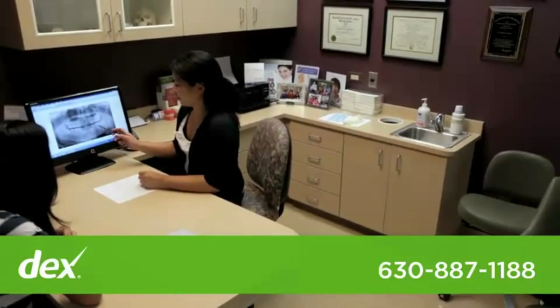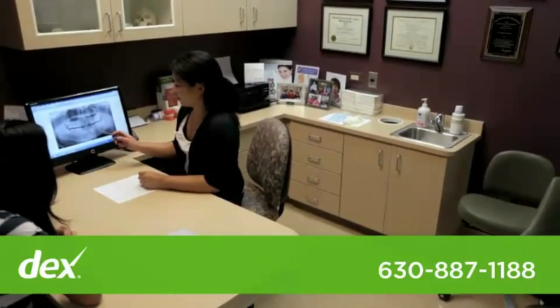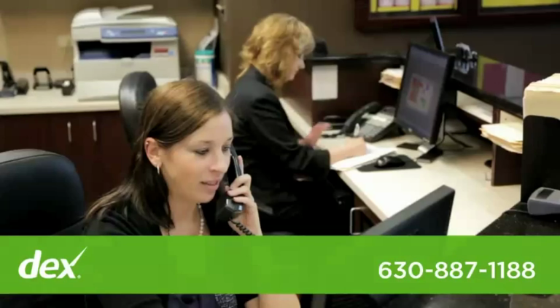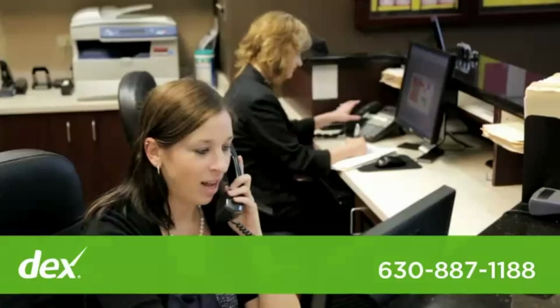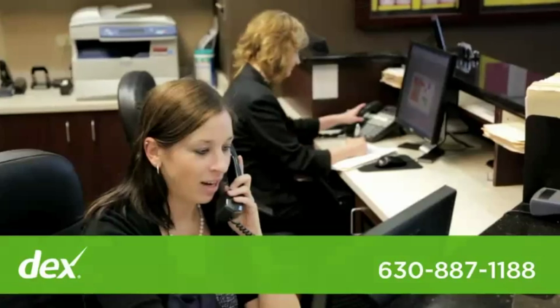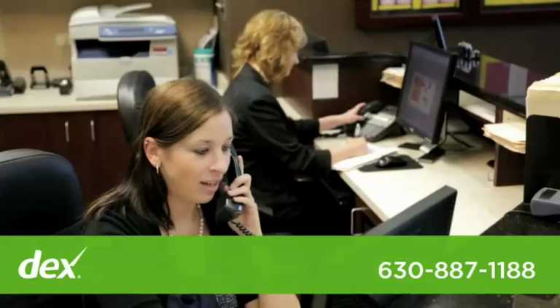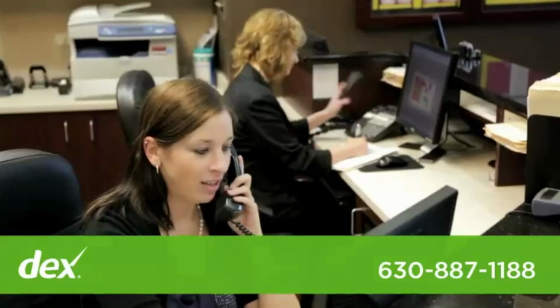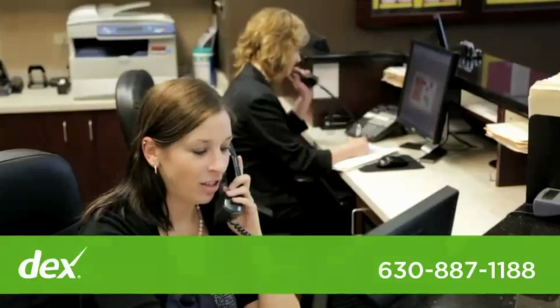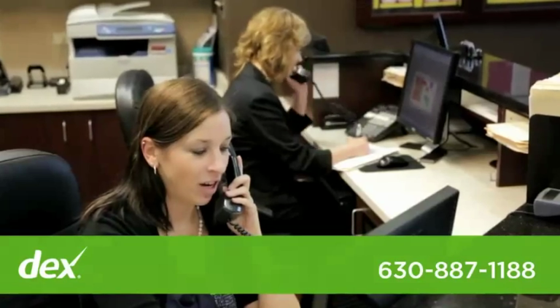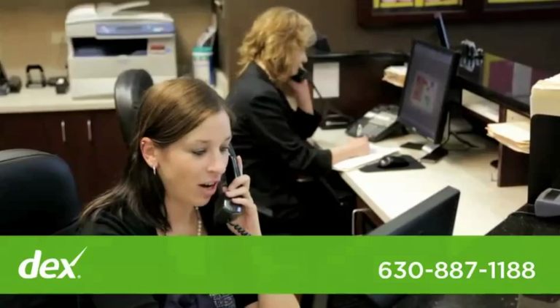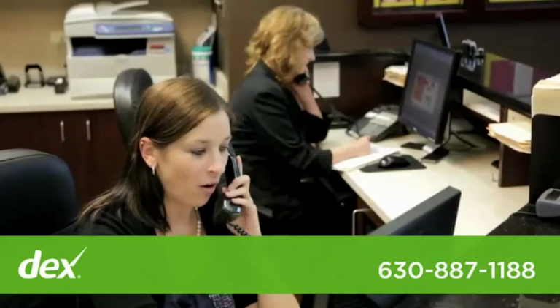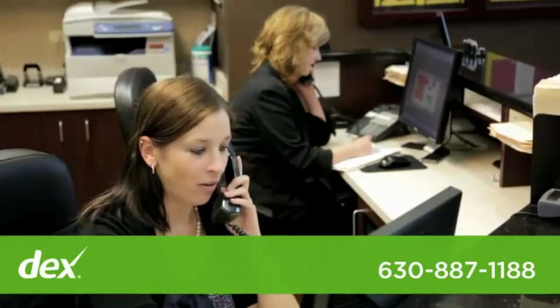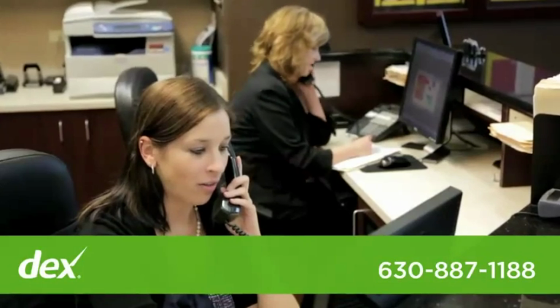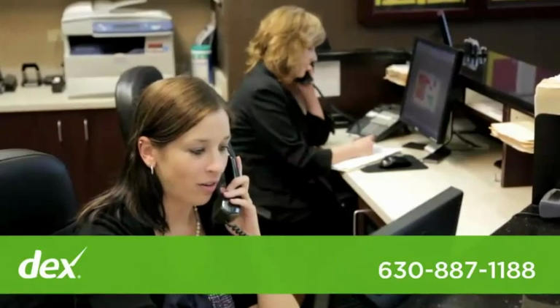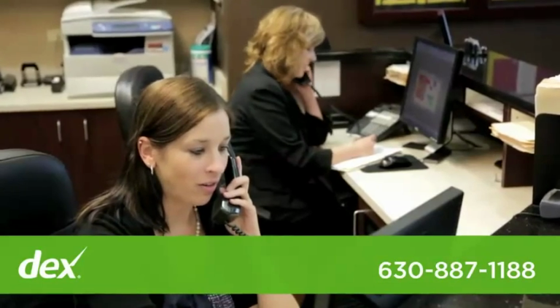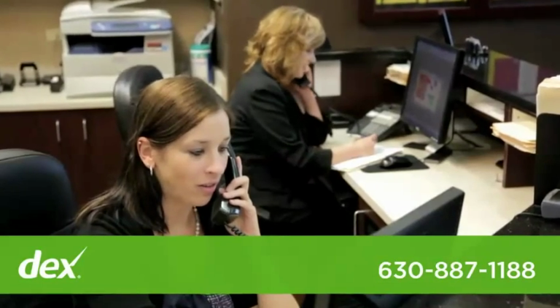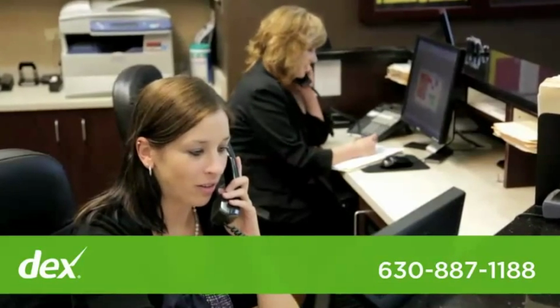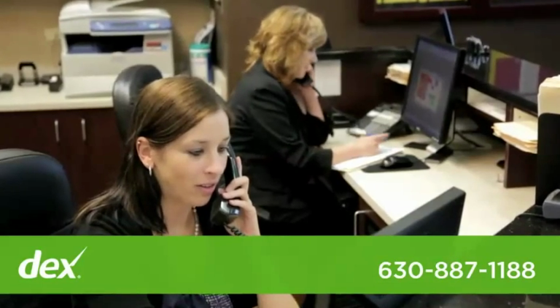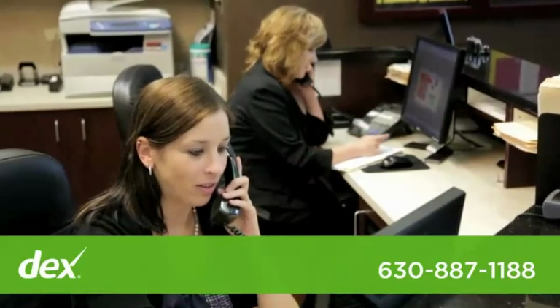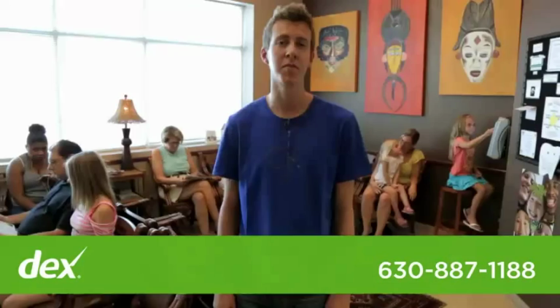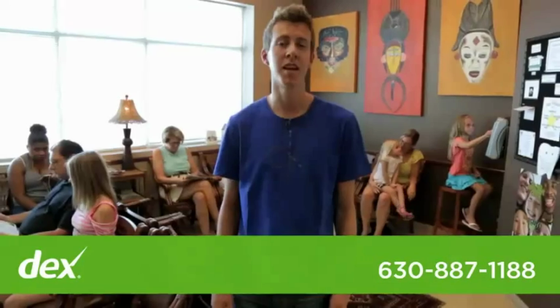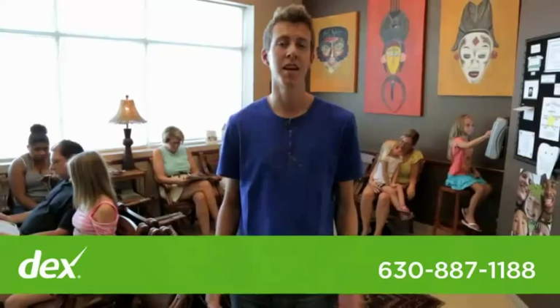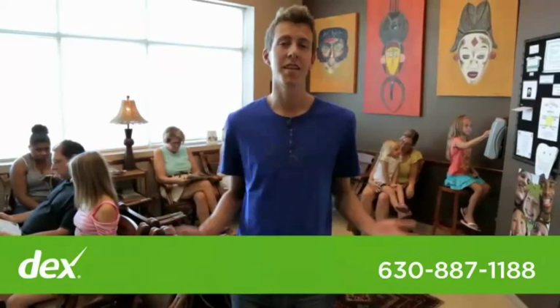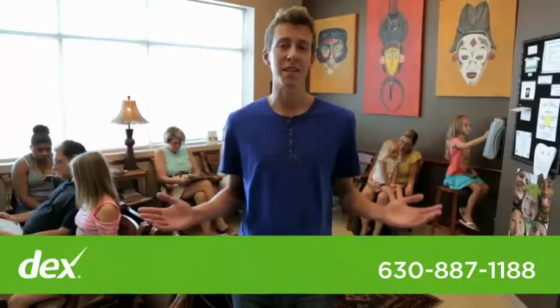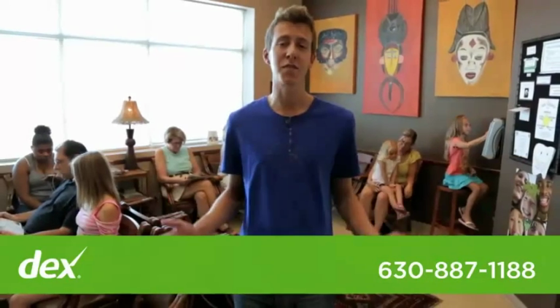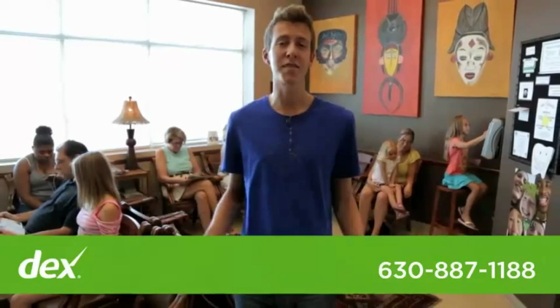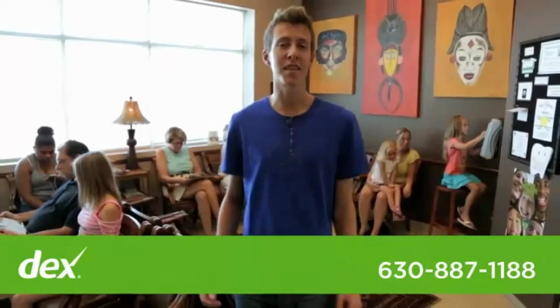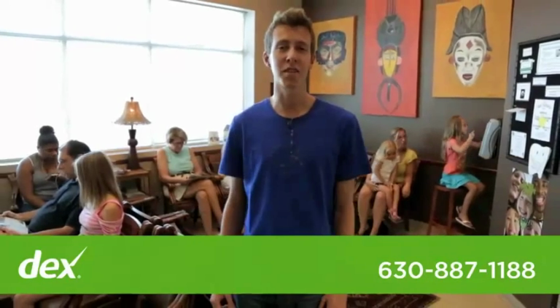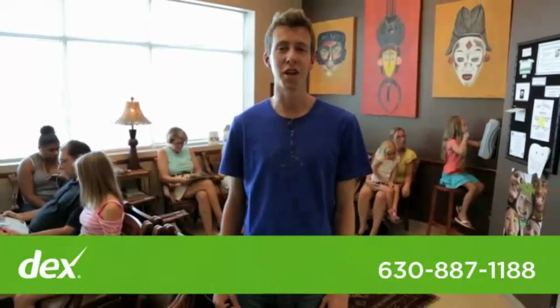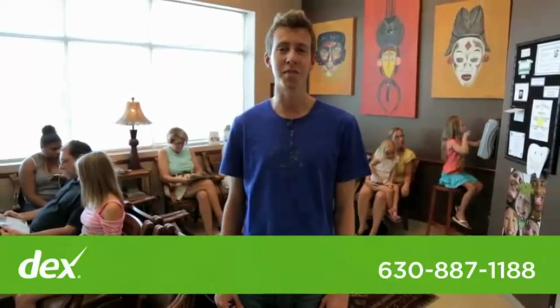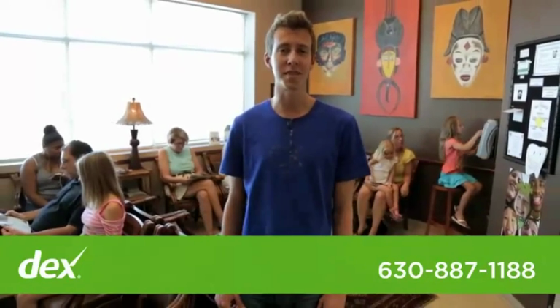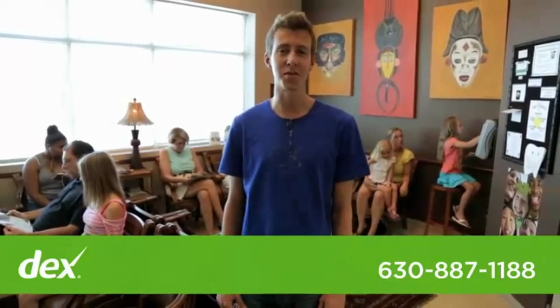Make sure you give us a call to set up an appointment. Thanks for visiting. Hope to see you soon.